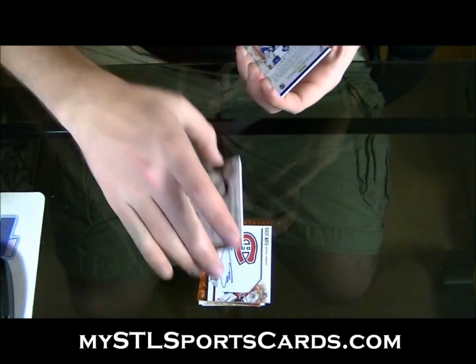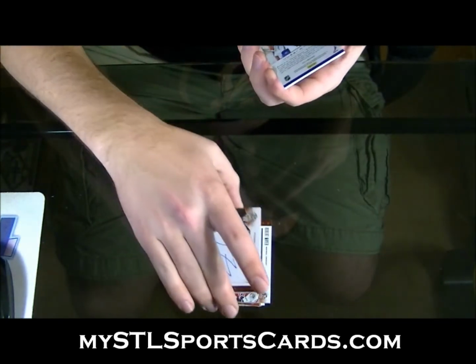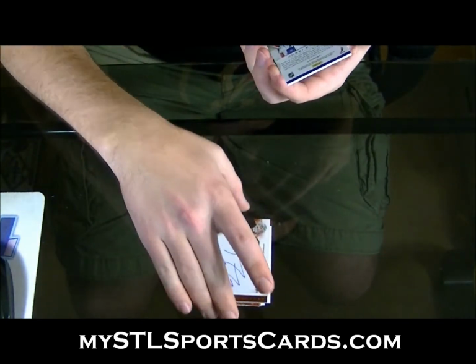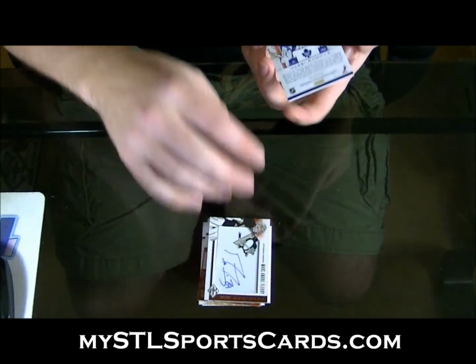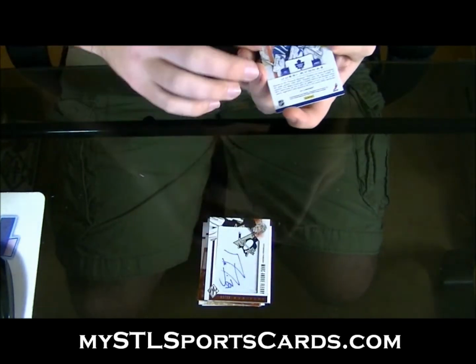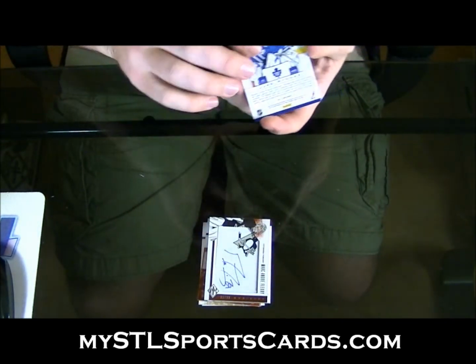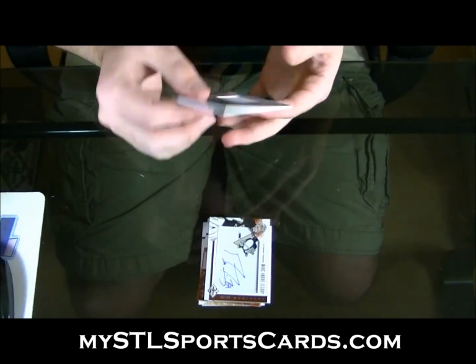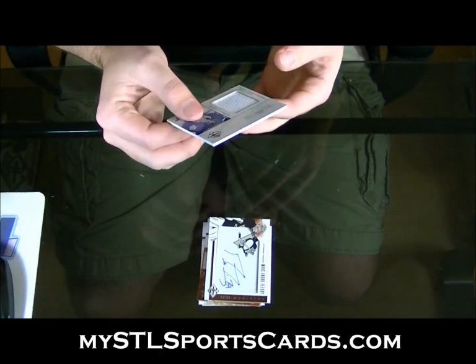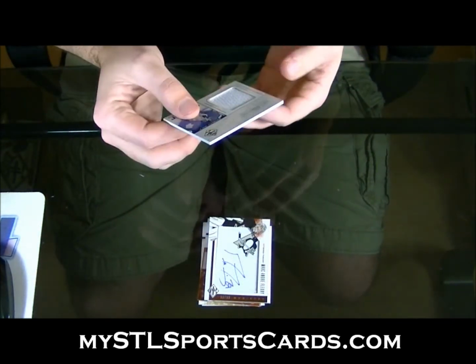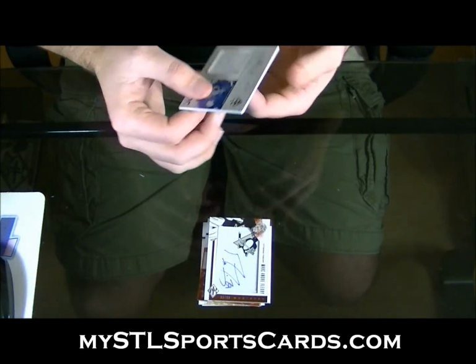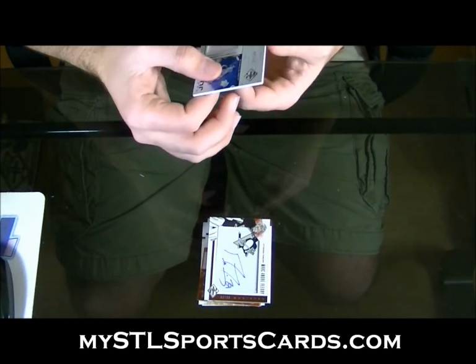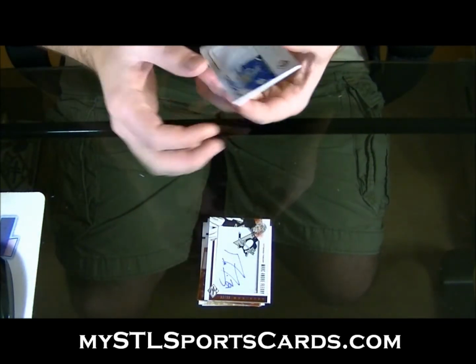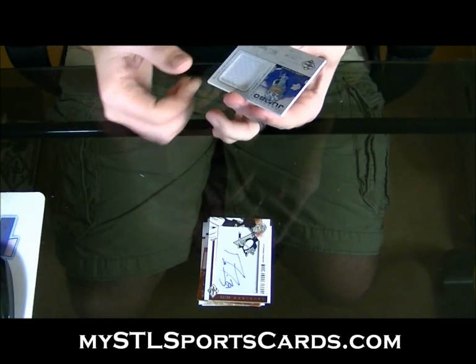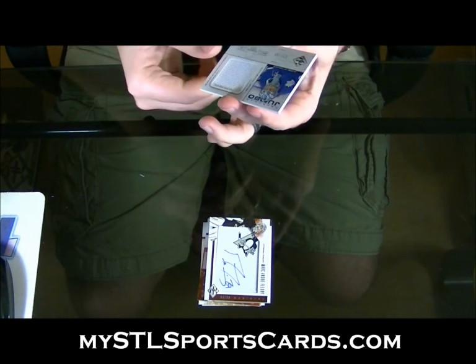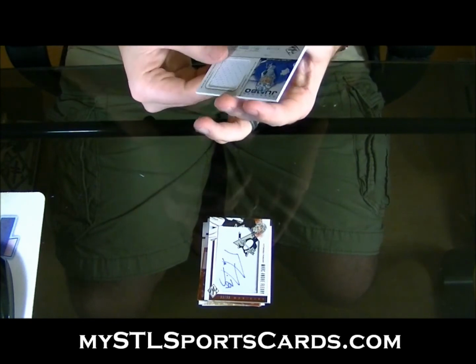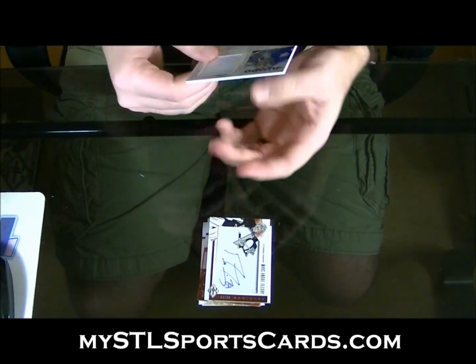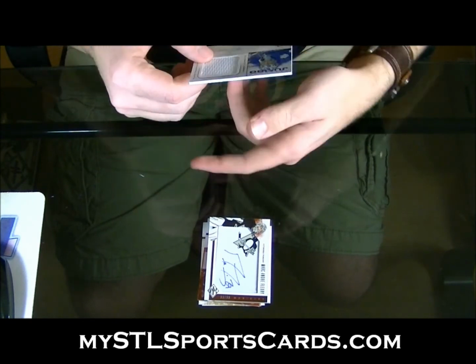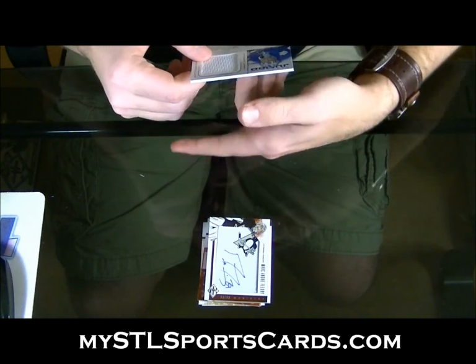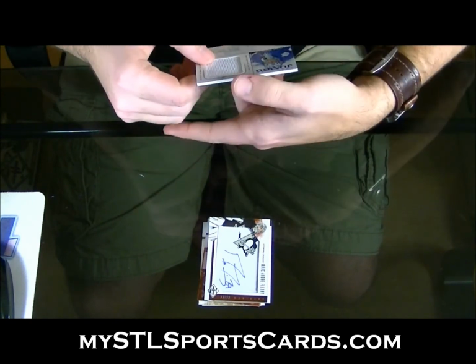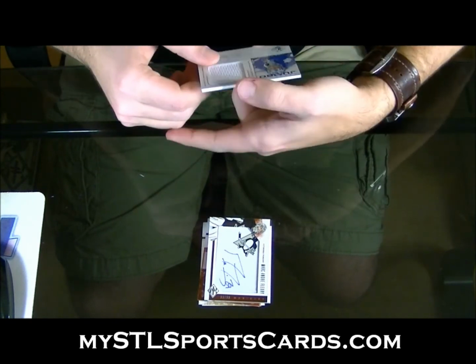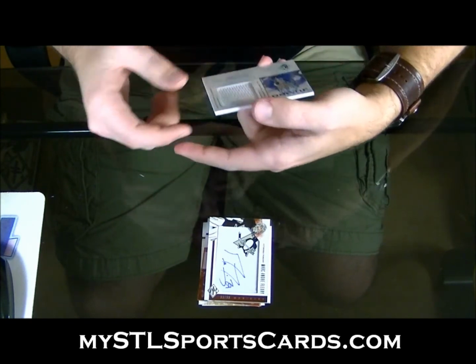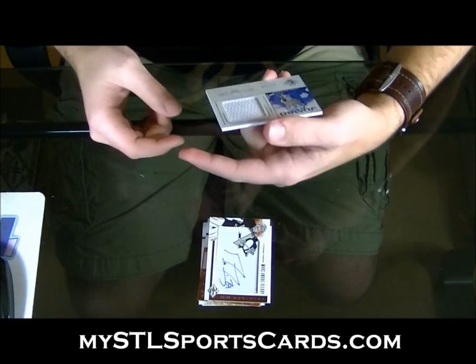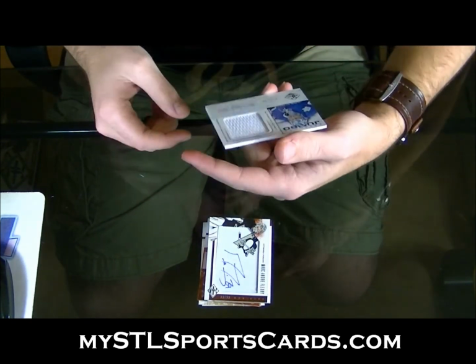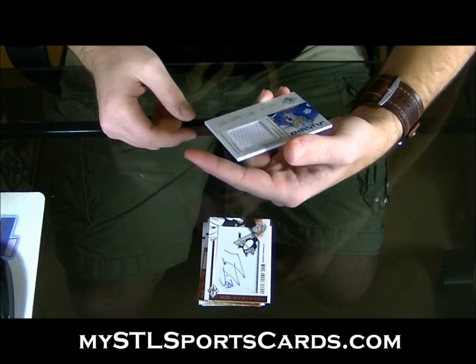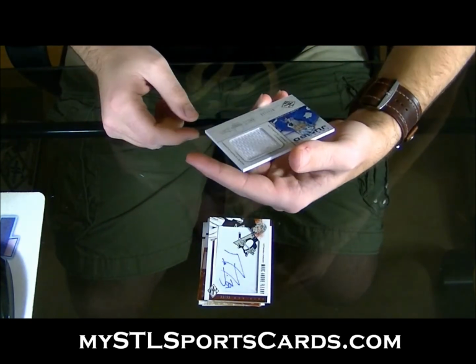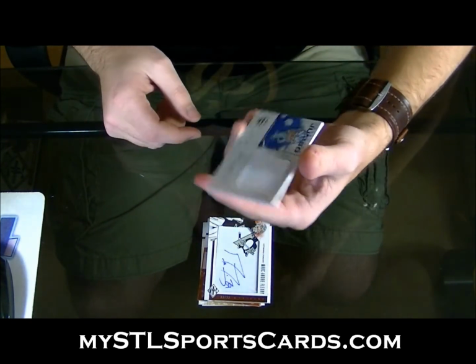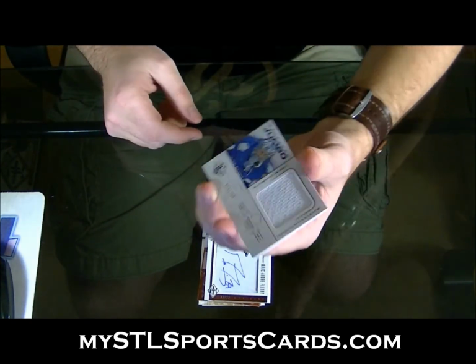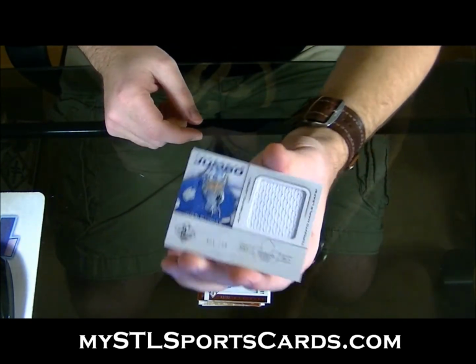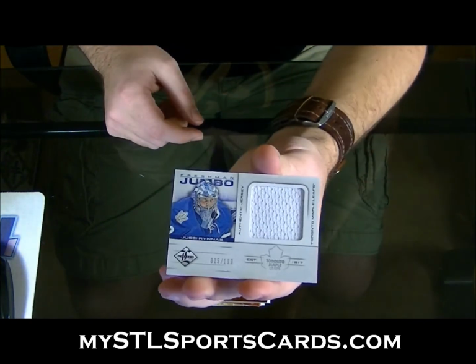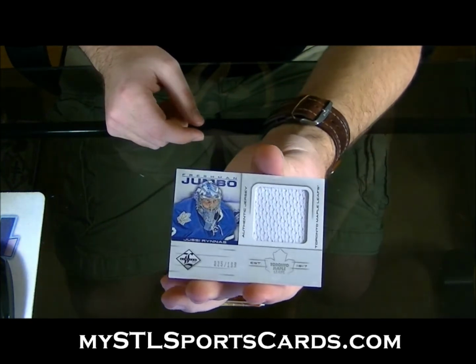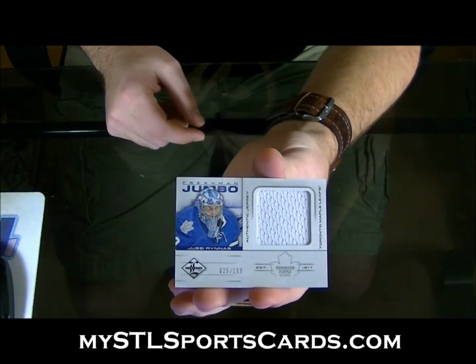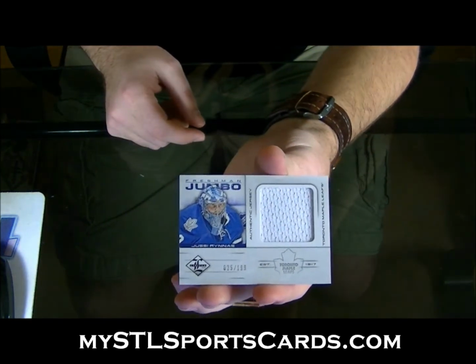And numbered to 199, Freshman Jumbo Jersey — UC Rhinus.